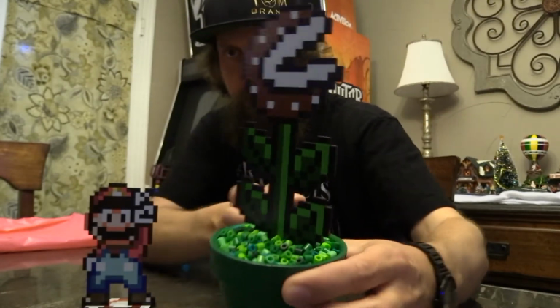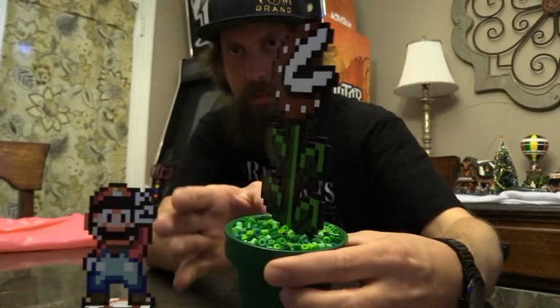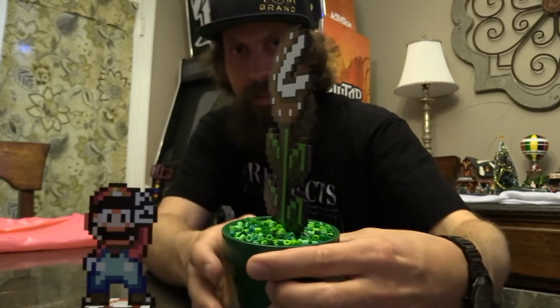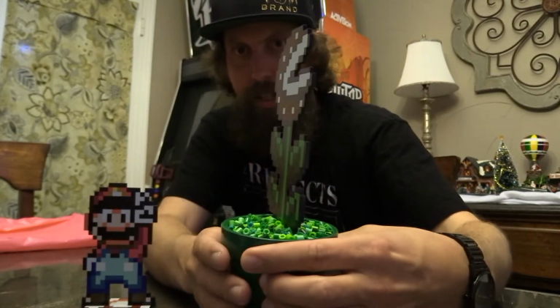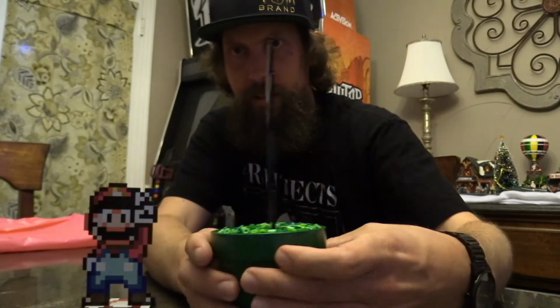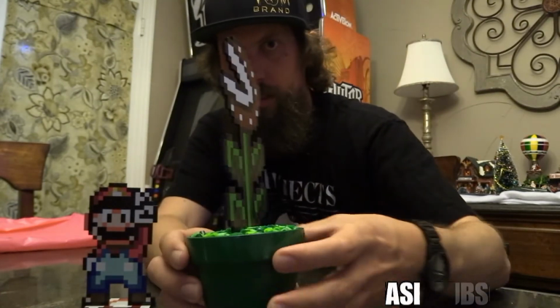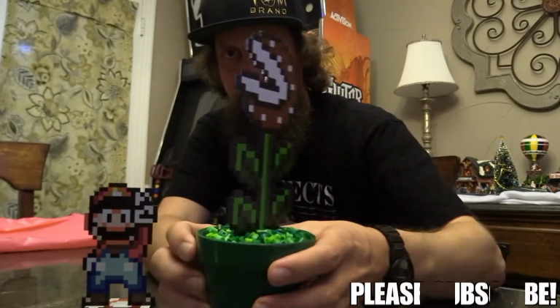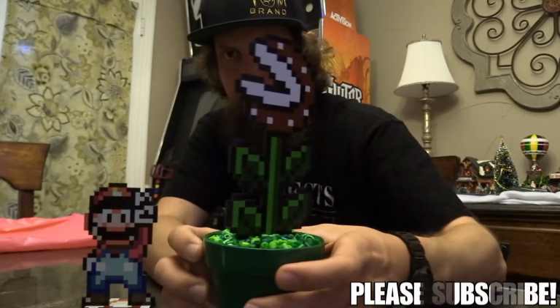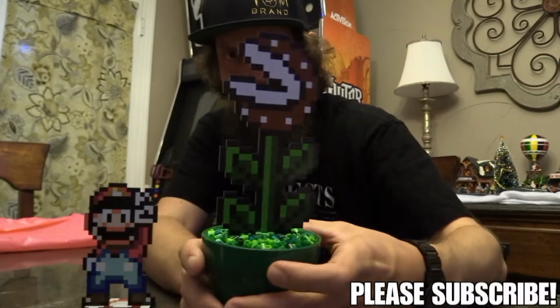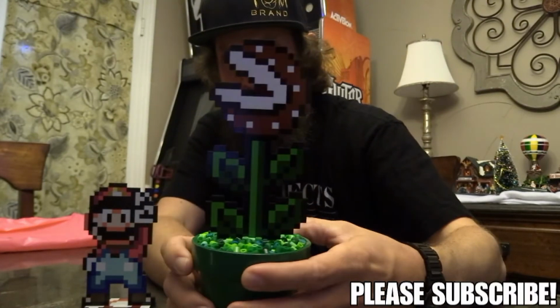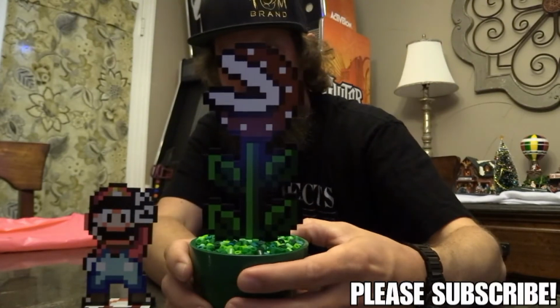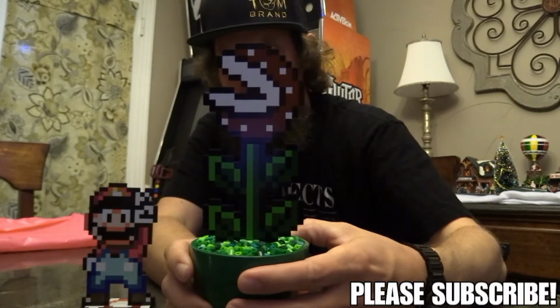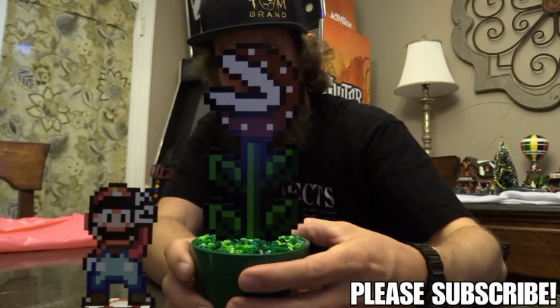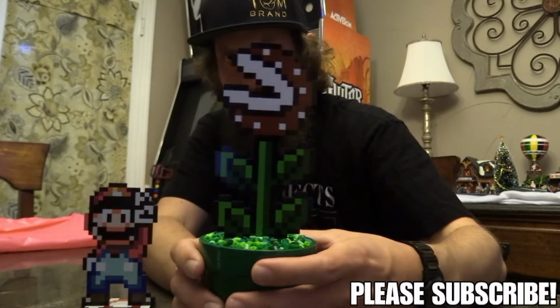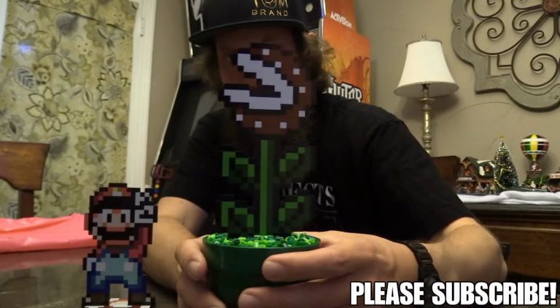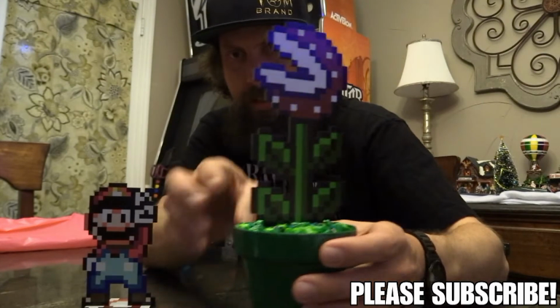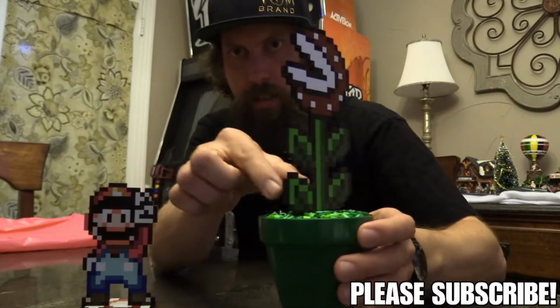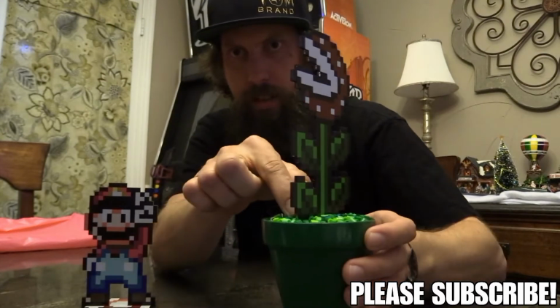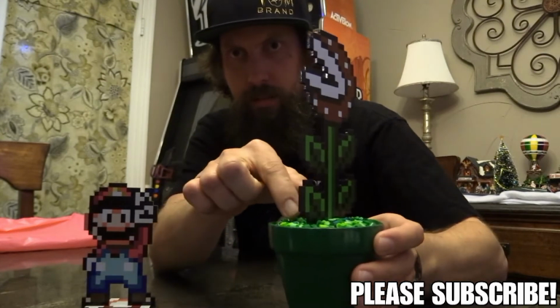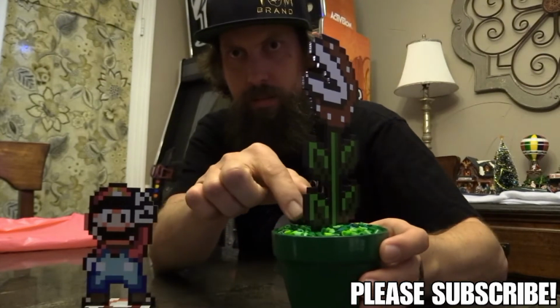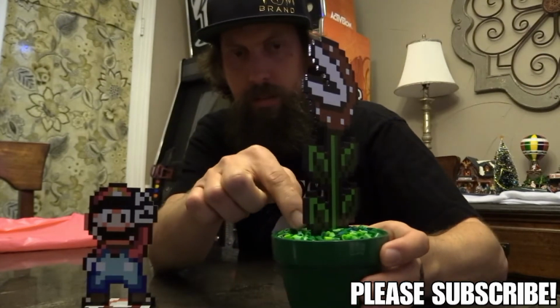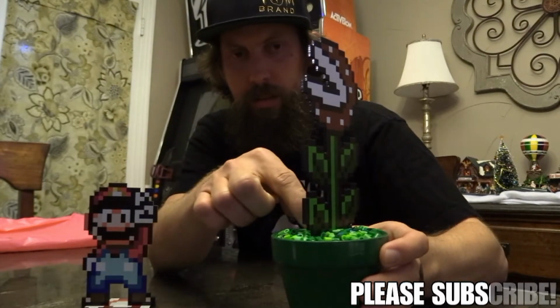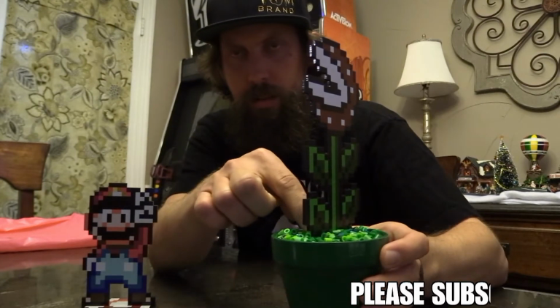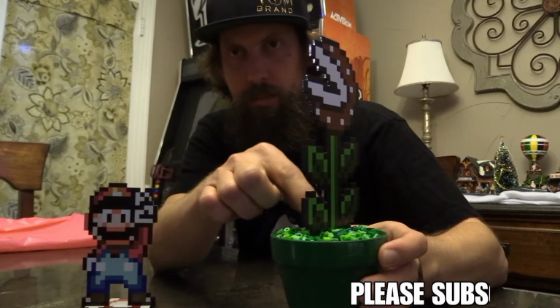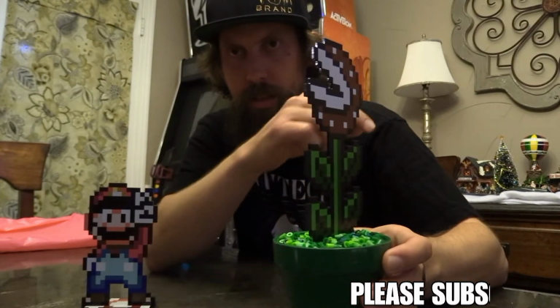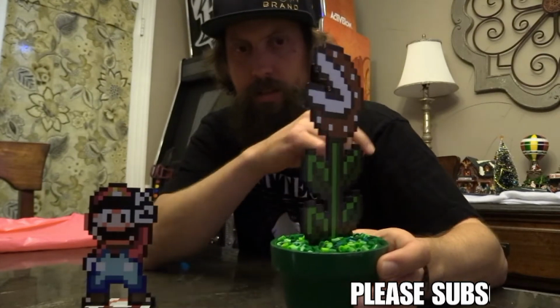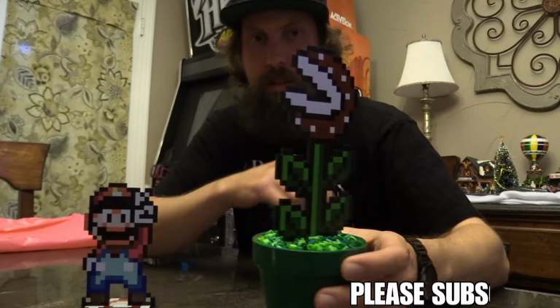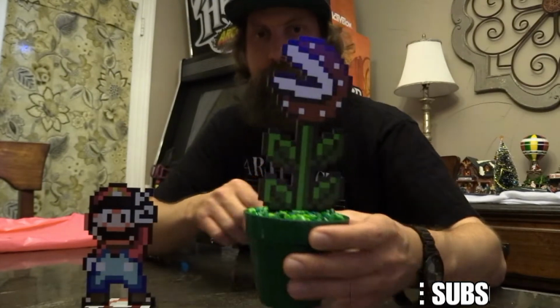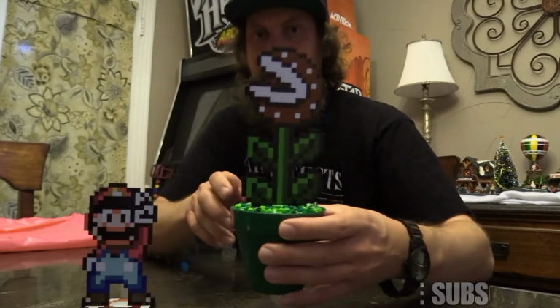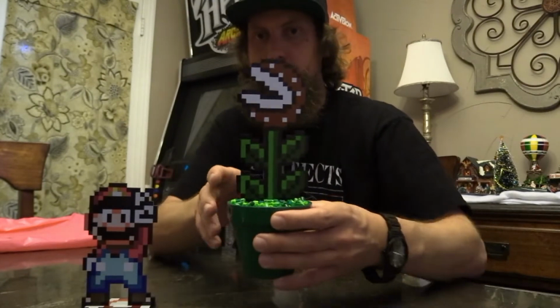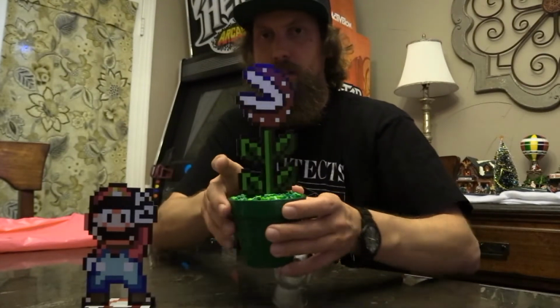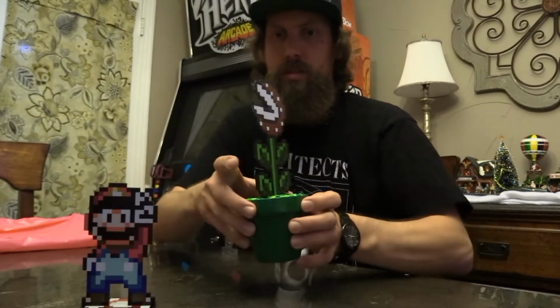It's double sided, pretty neat, and it has little beads in it to make it look real.